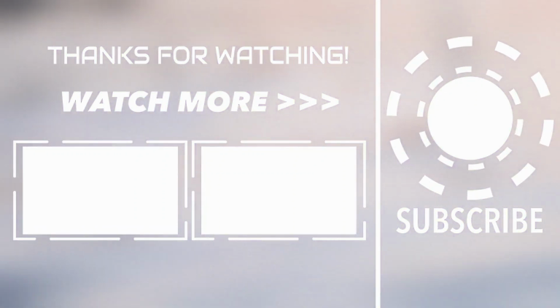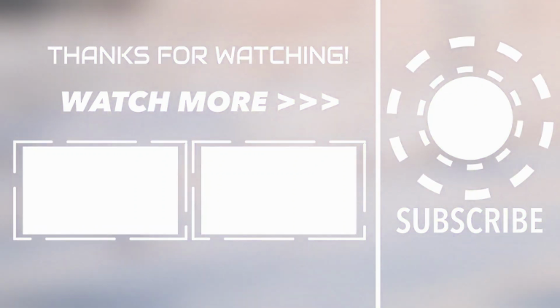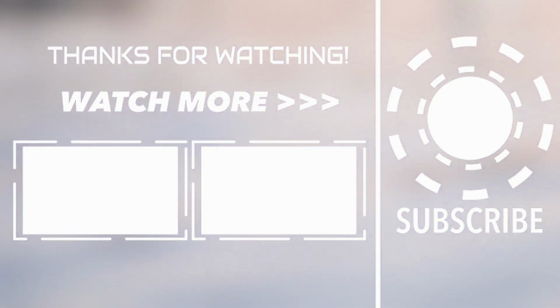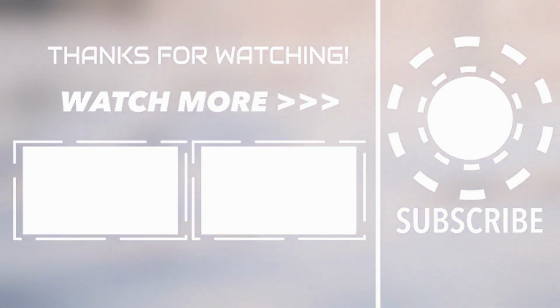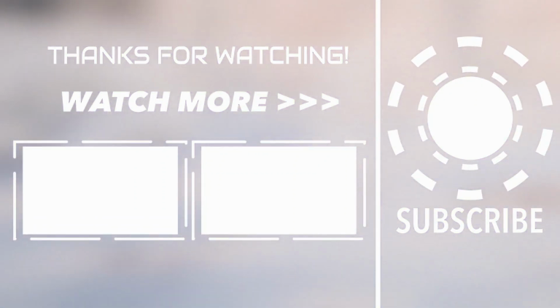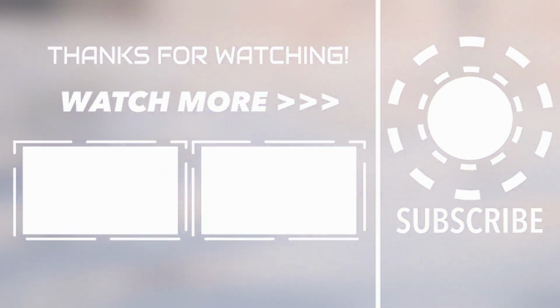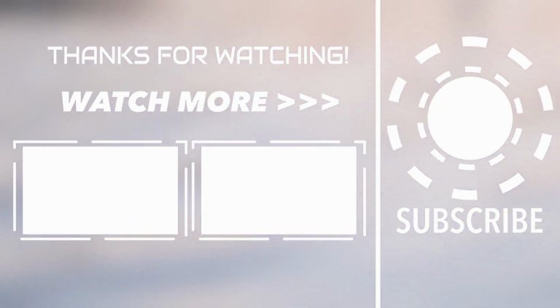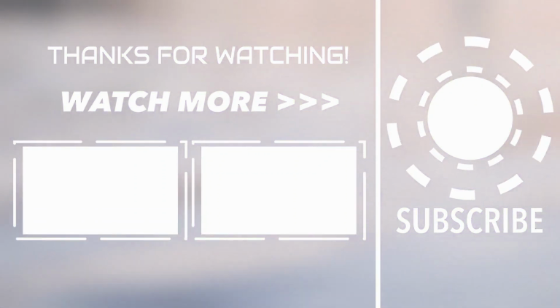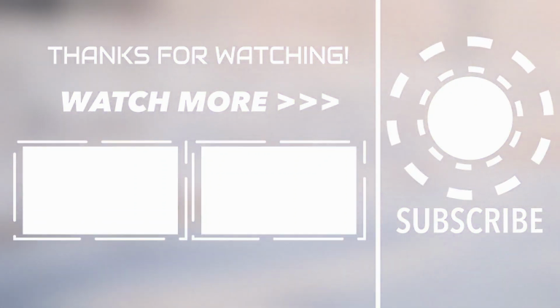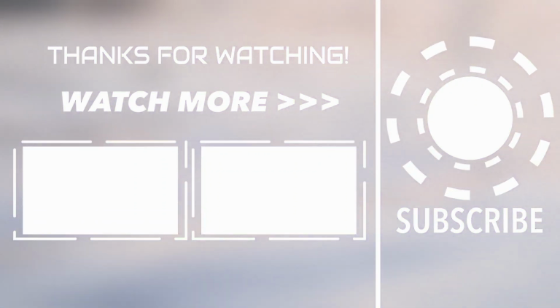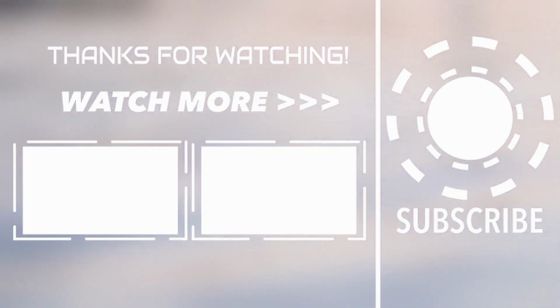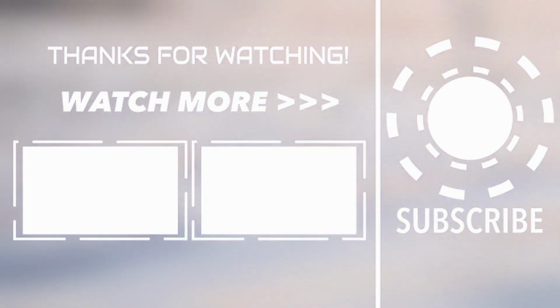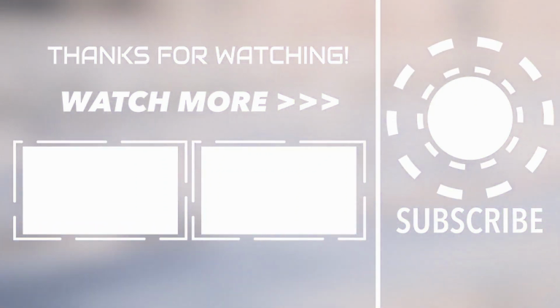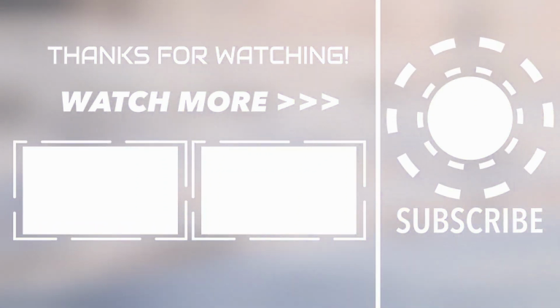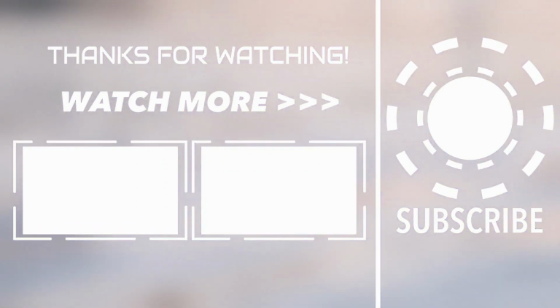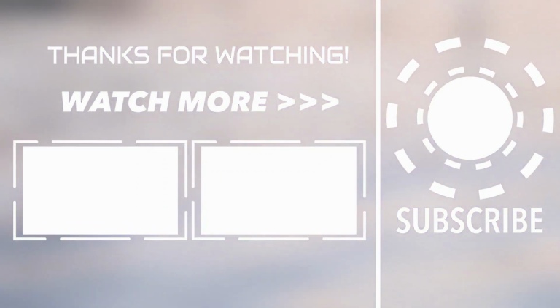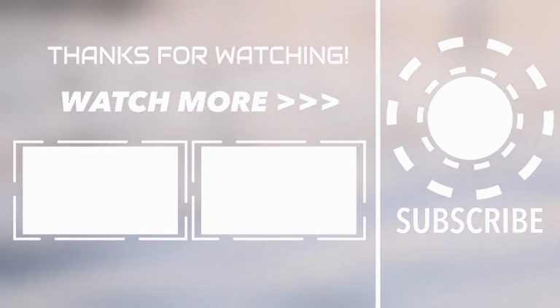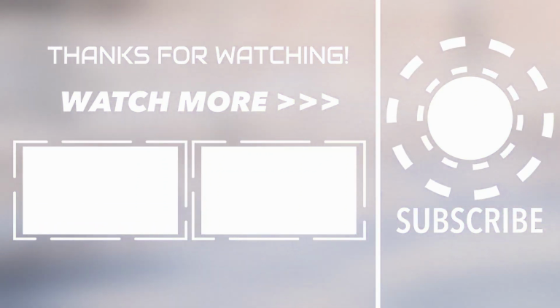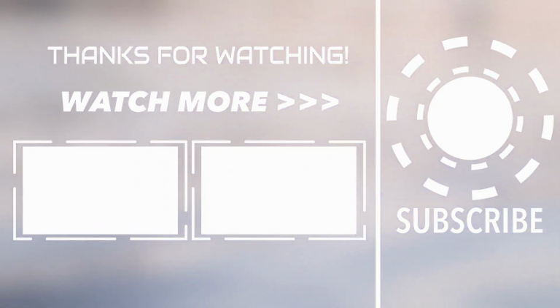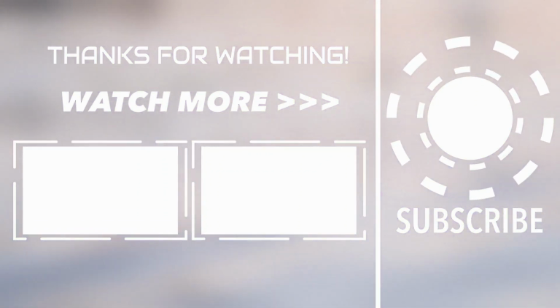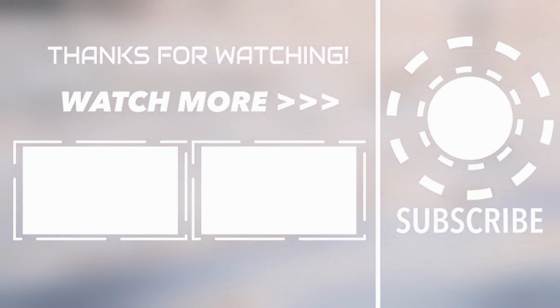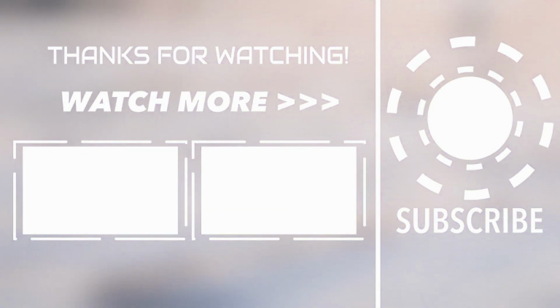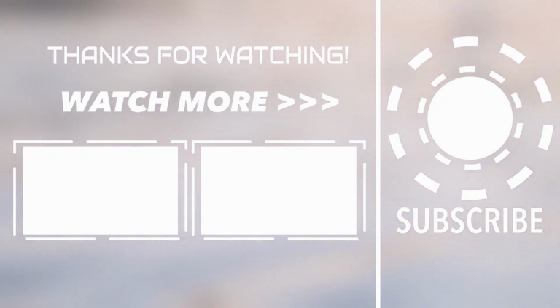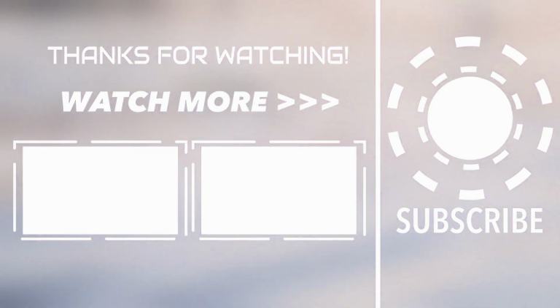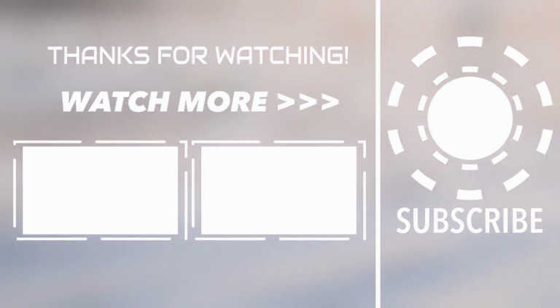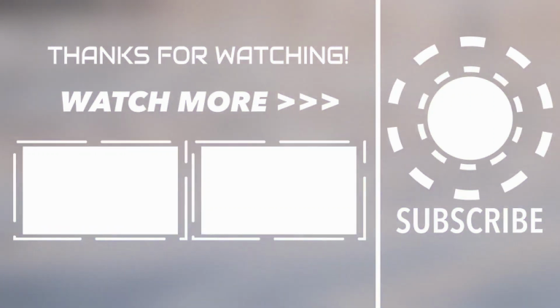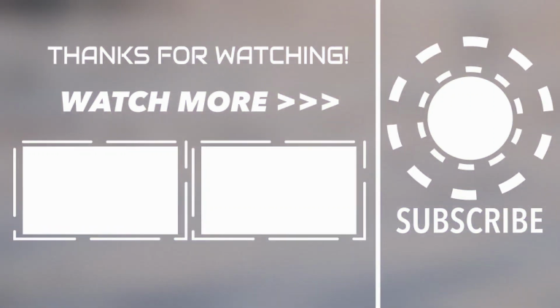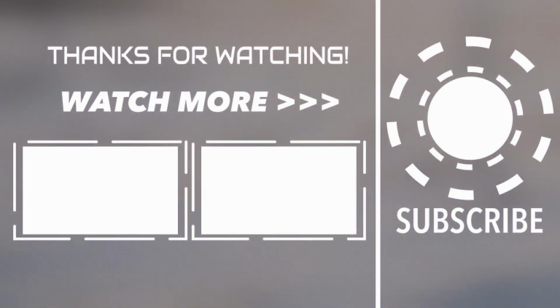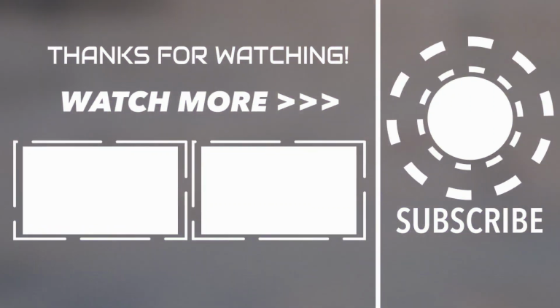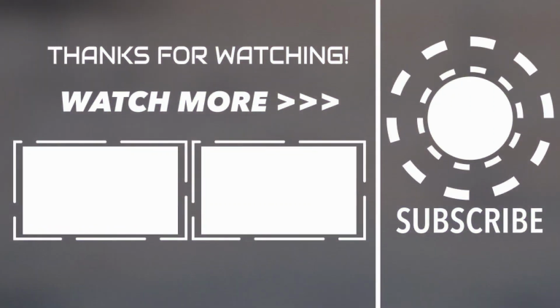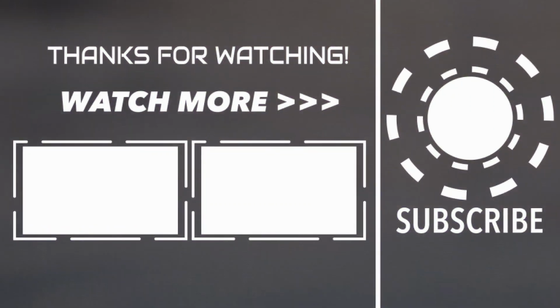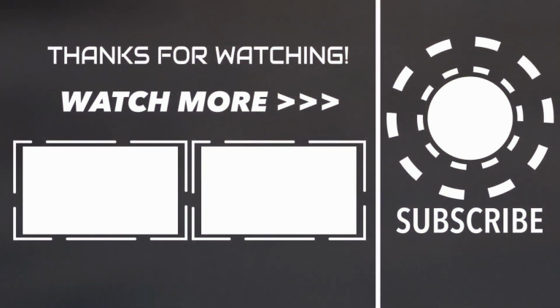That's it — thank you for watching. Subscribe to the channel and like it. See you in the next video.